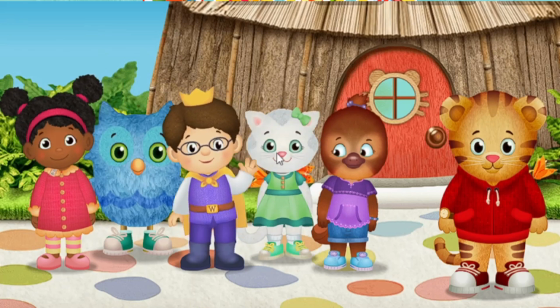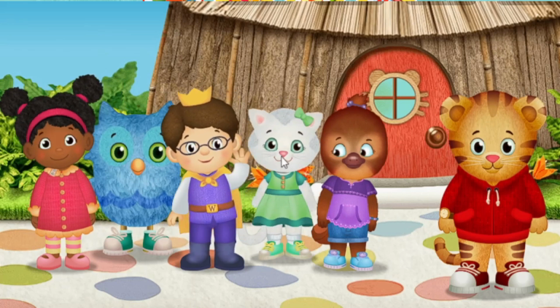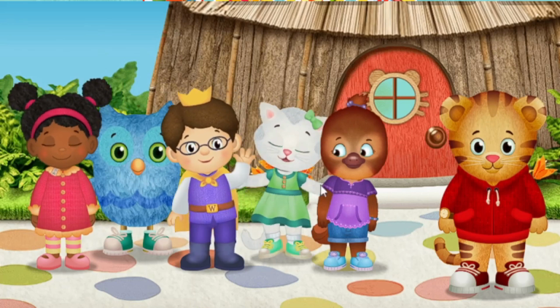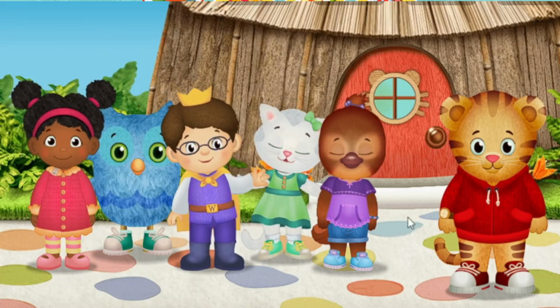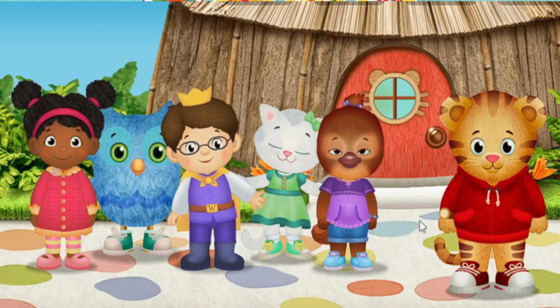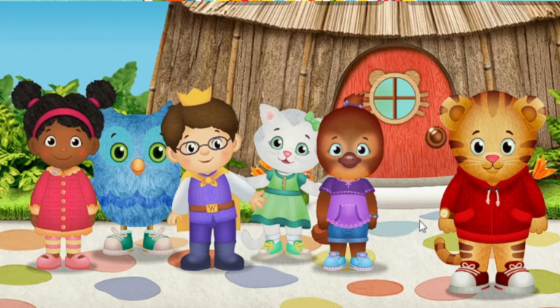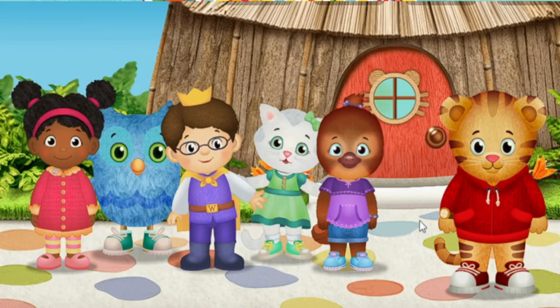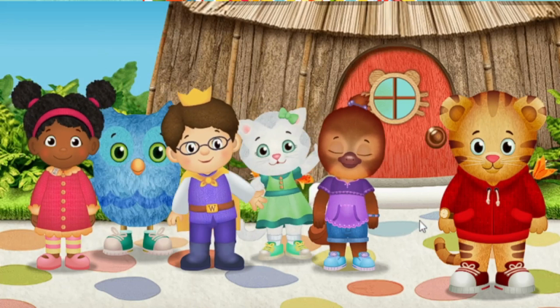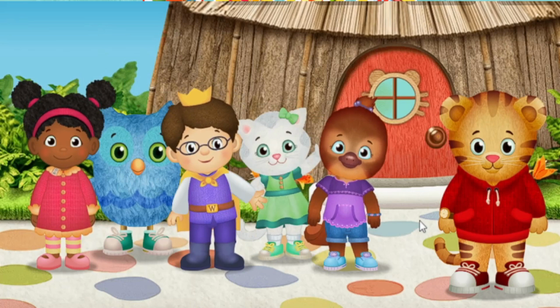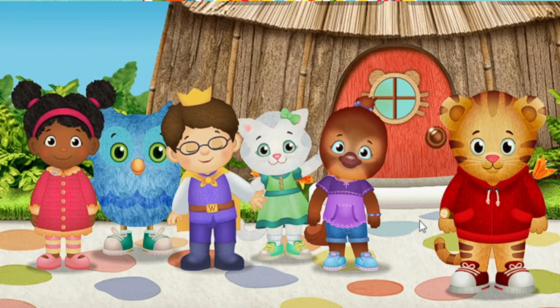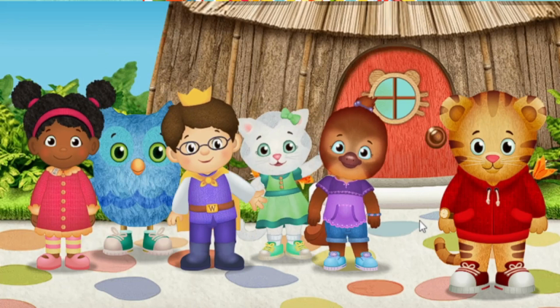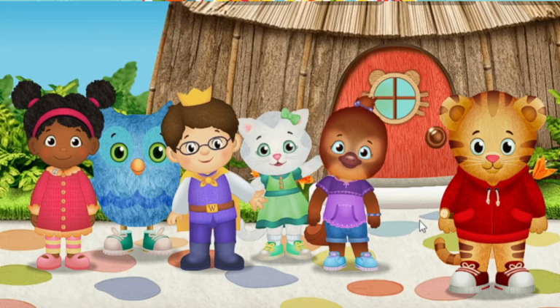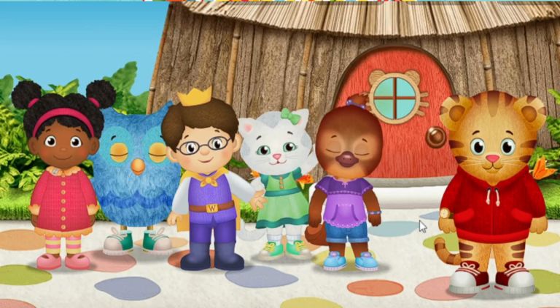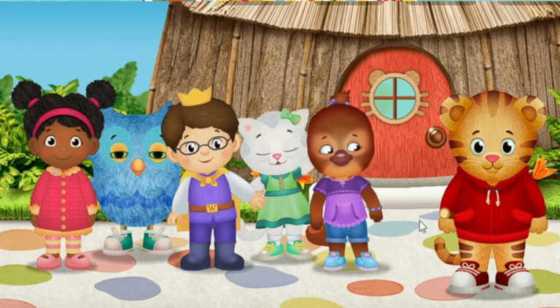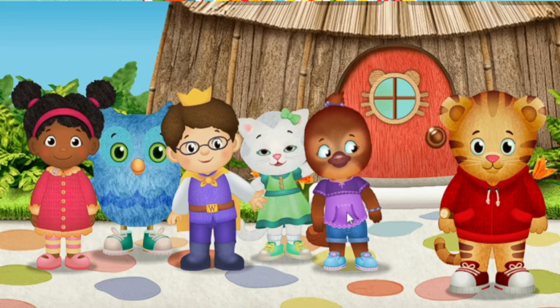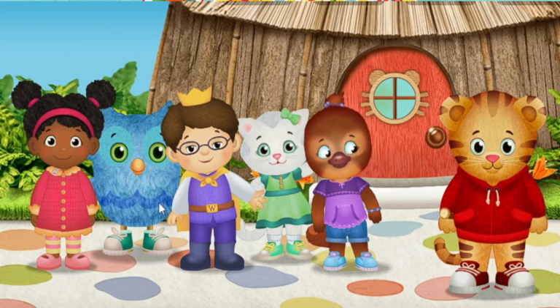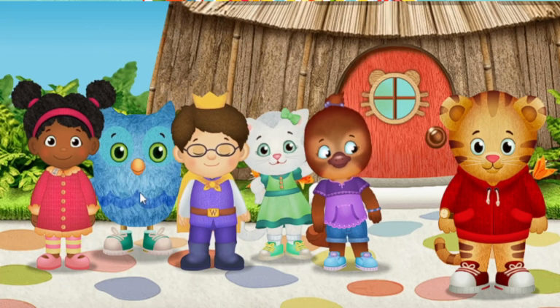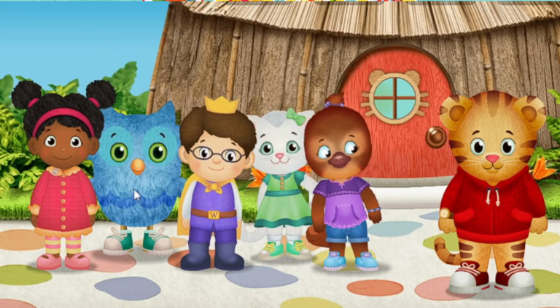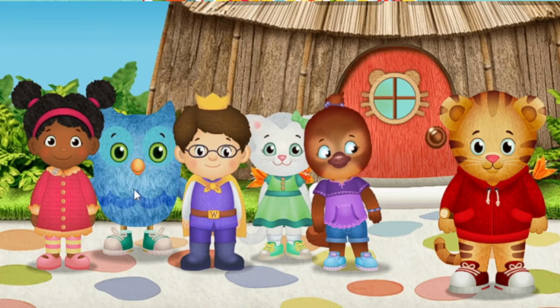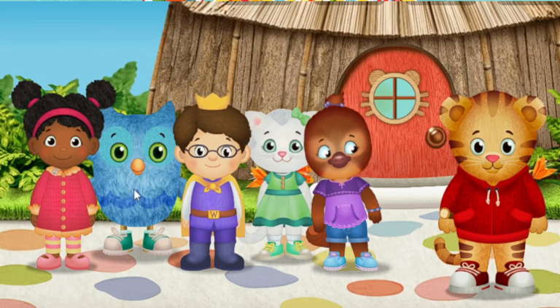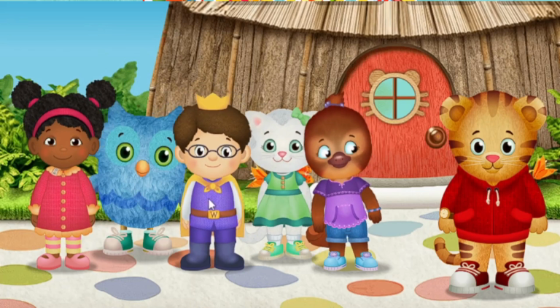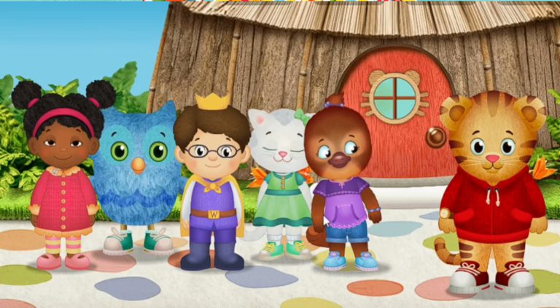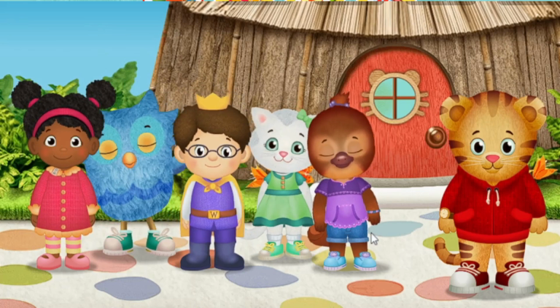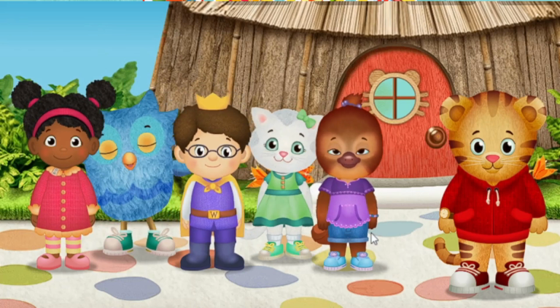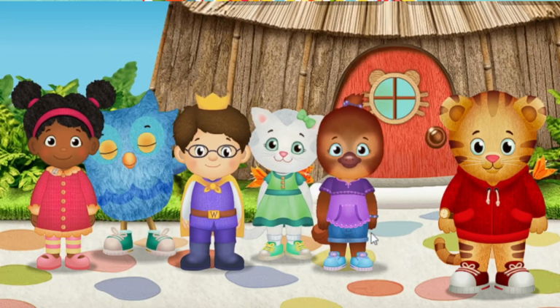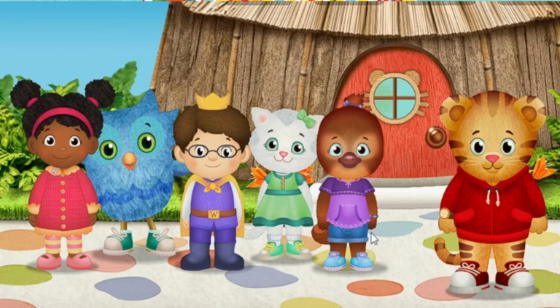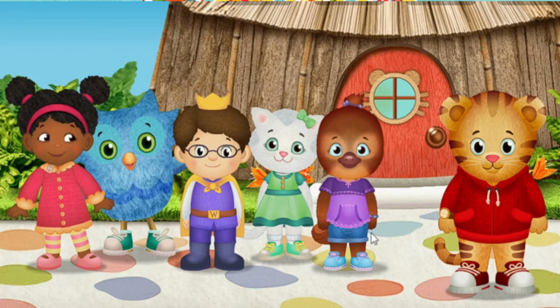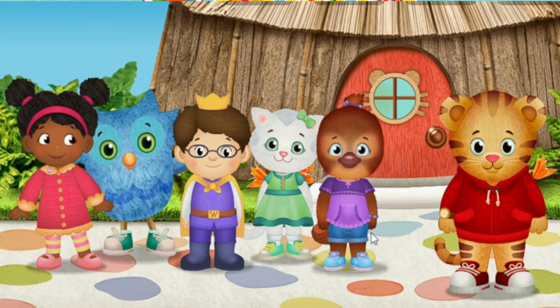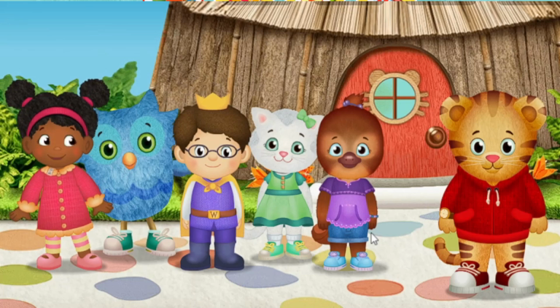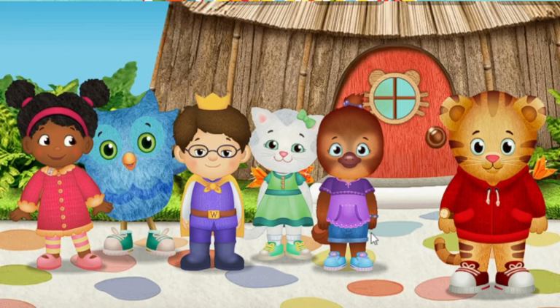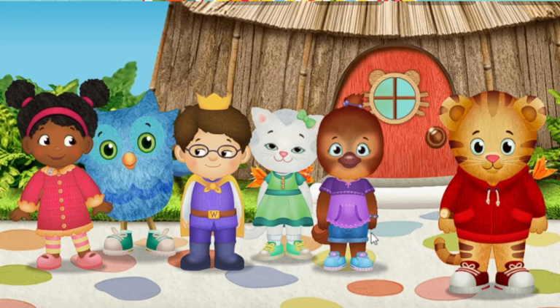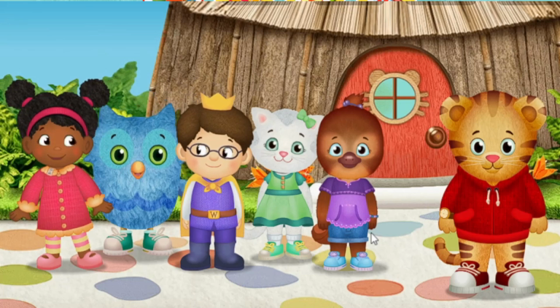Hi, meow meow. I'm Katerina Kitty Cat. Hoo-hoo! Hi there. I'm O the Owl.